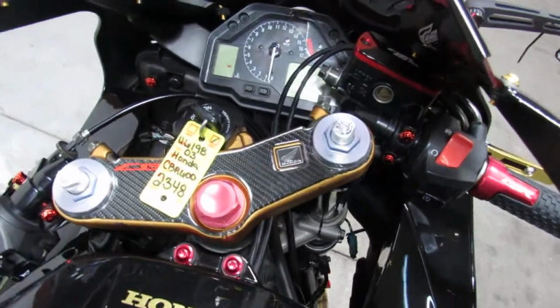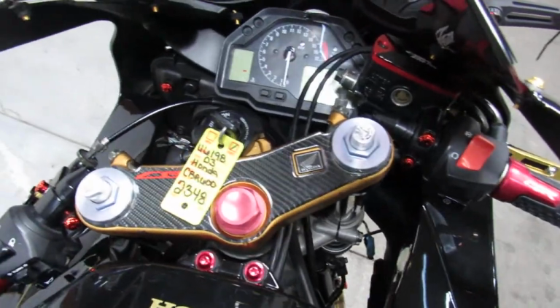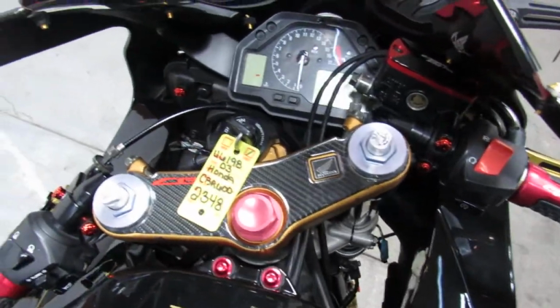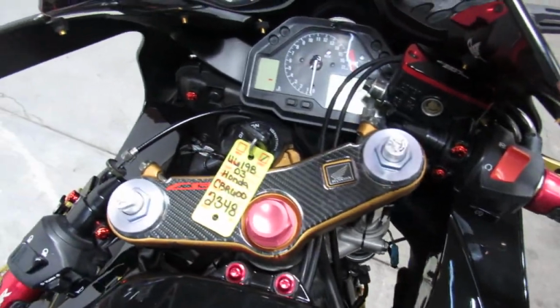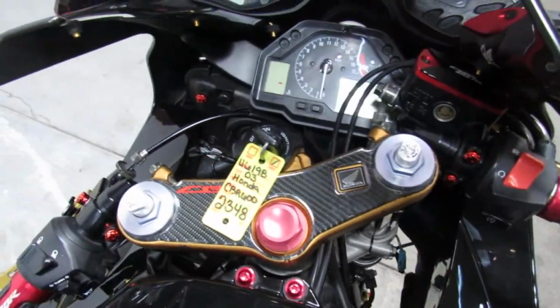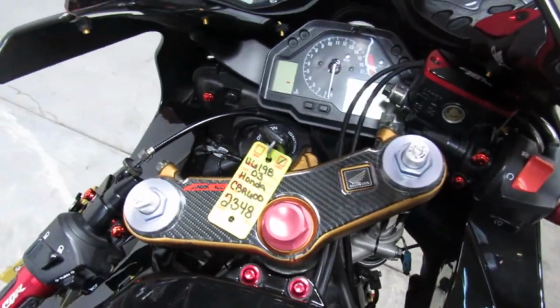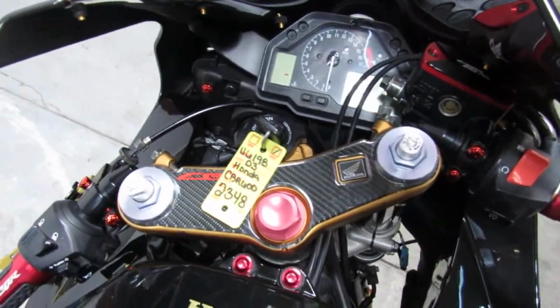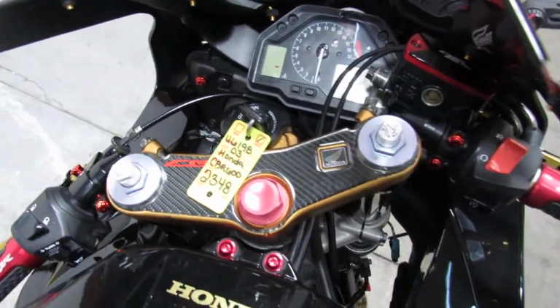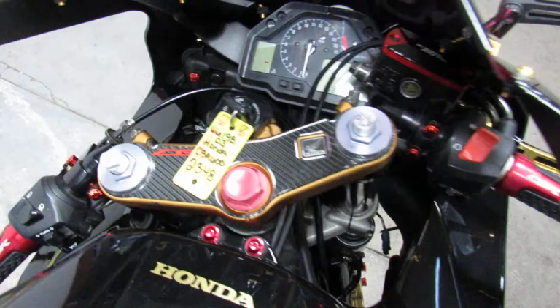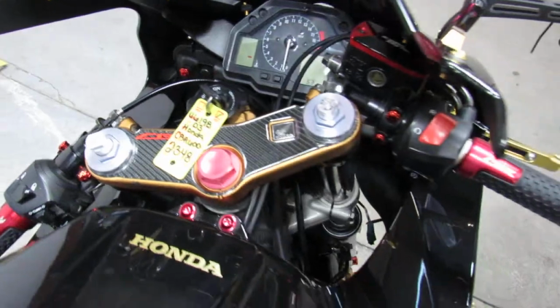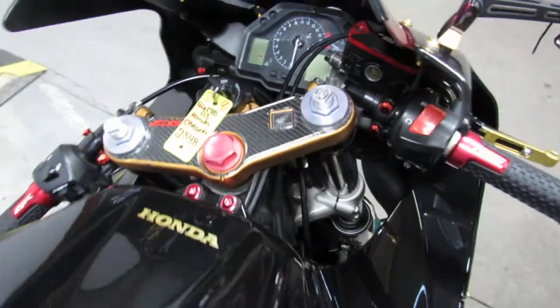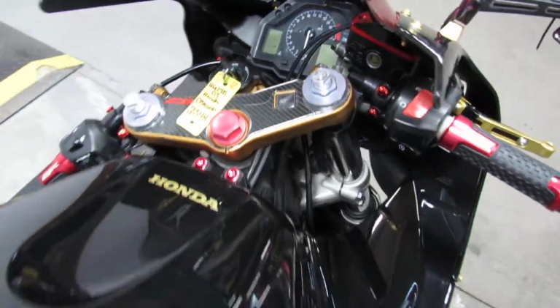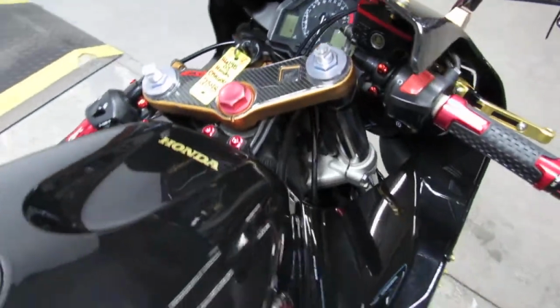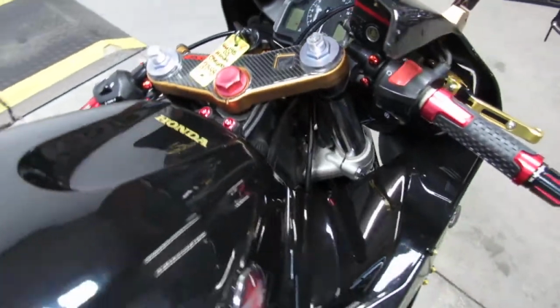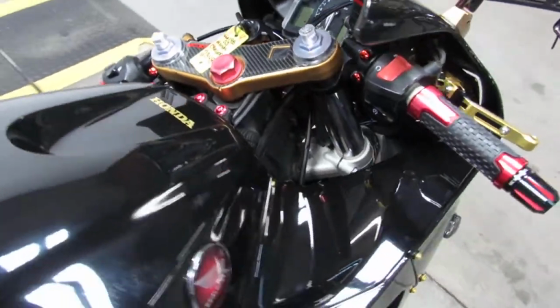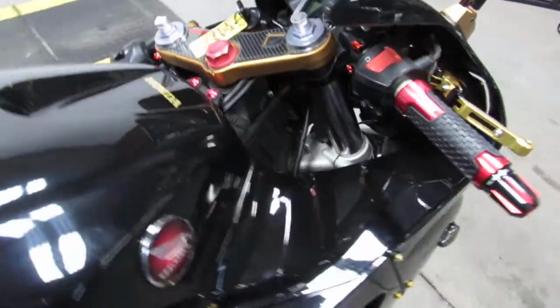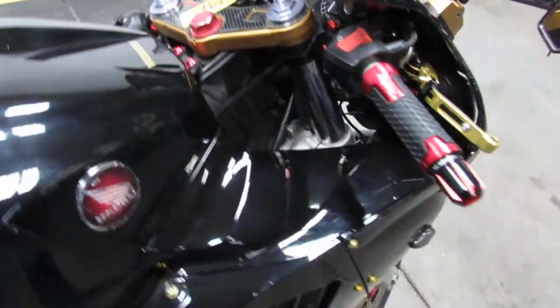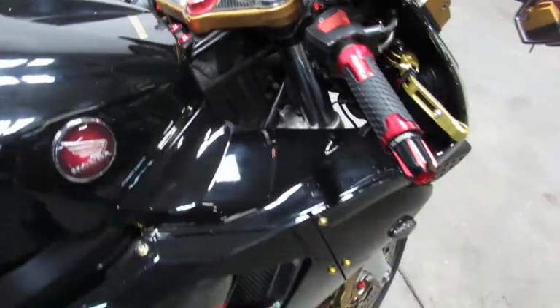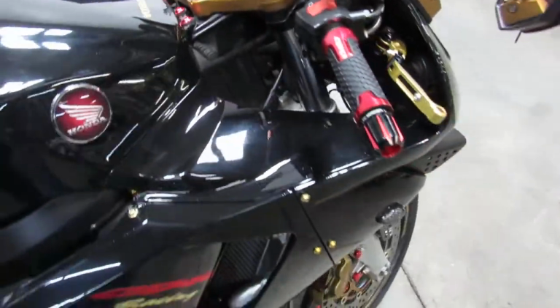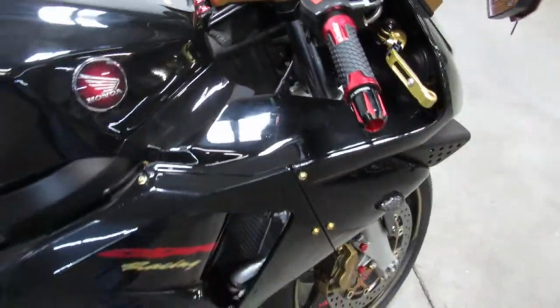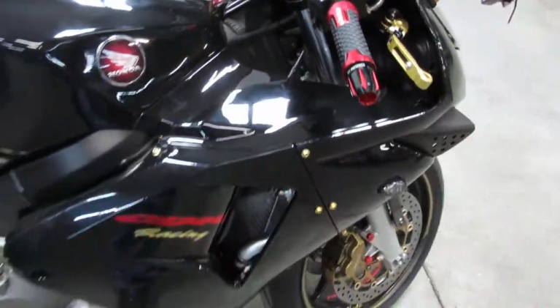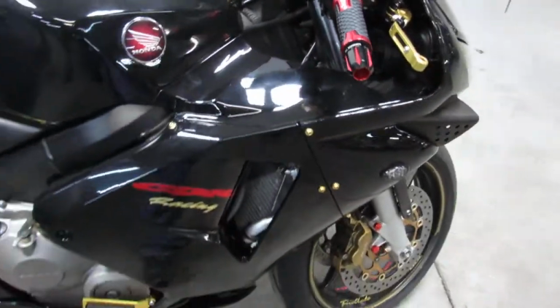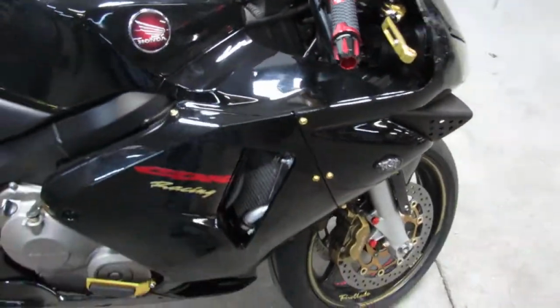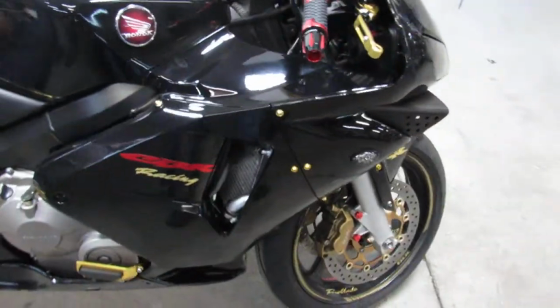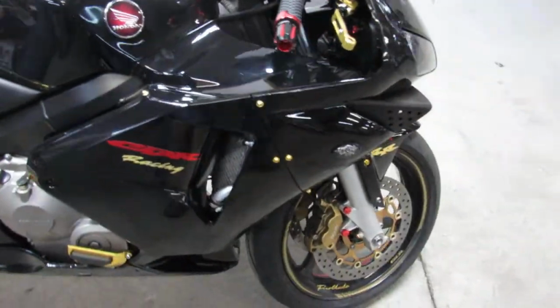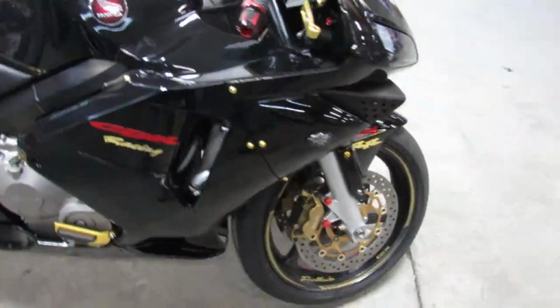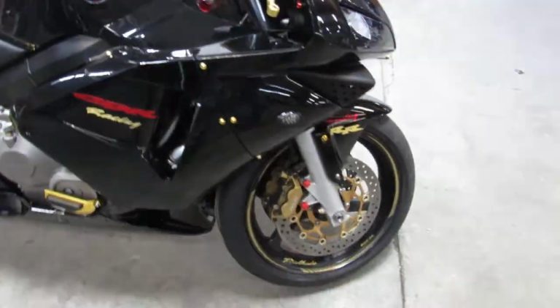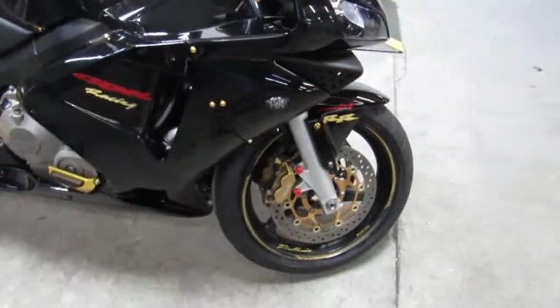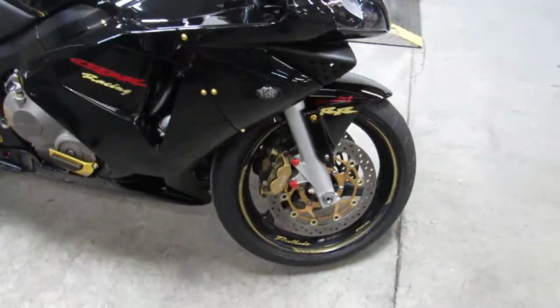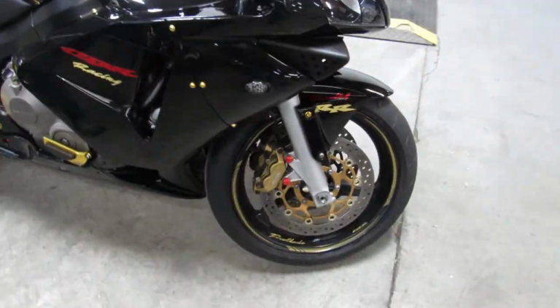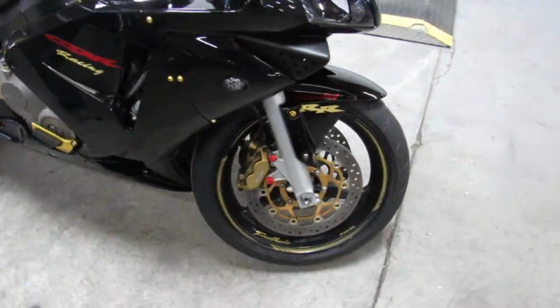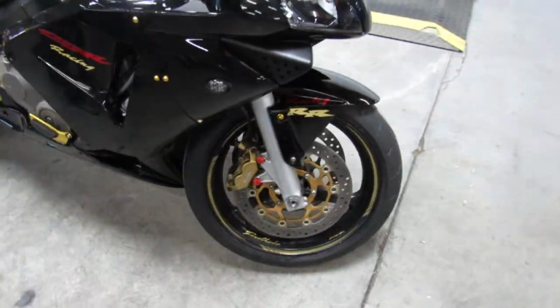12,617 miles. This thing is perfect all the way around. It's got thousands of dollars in extras in it.